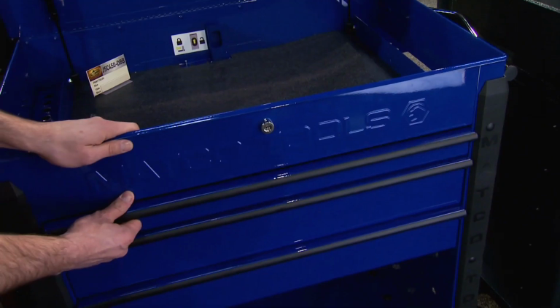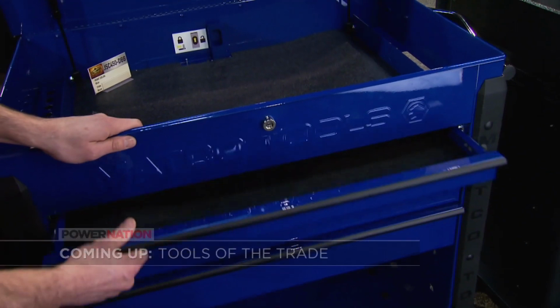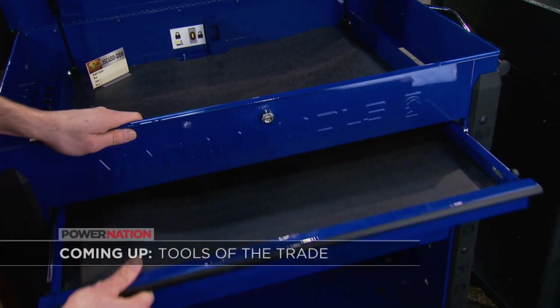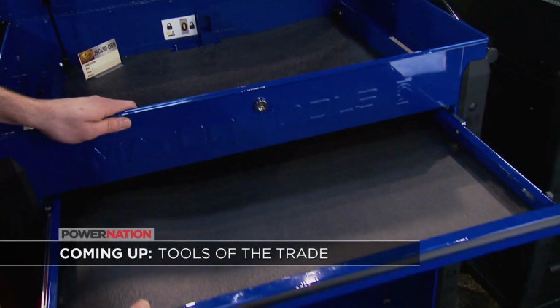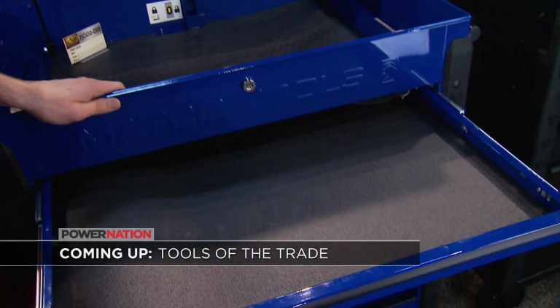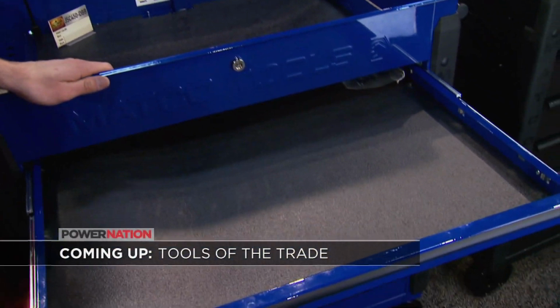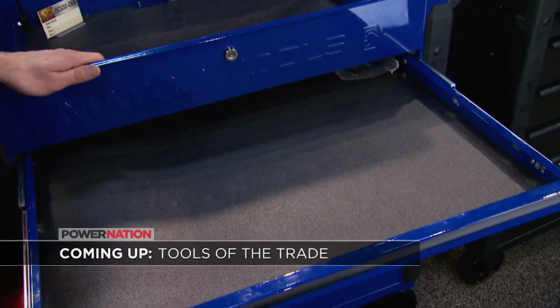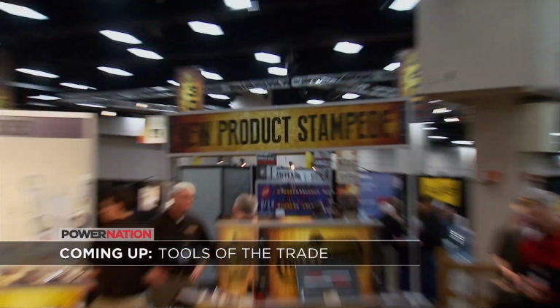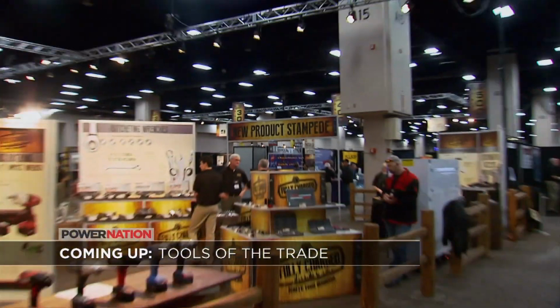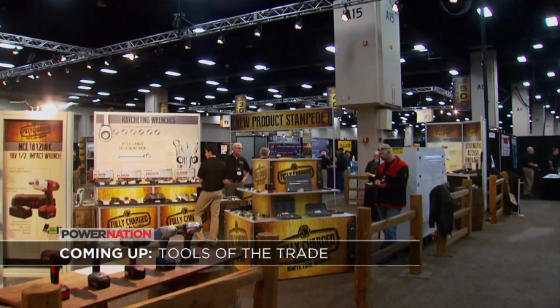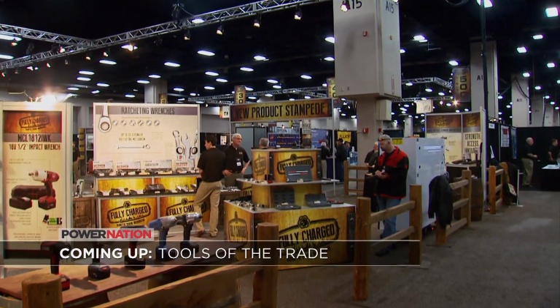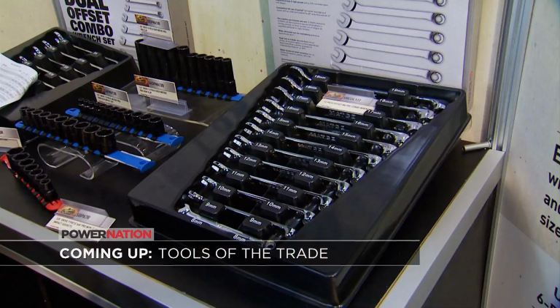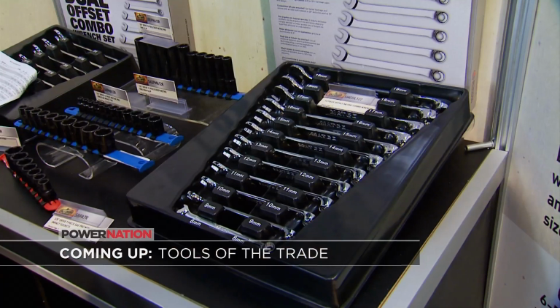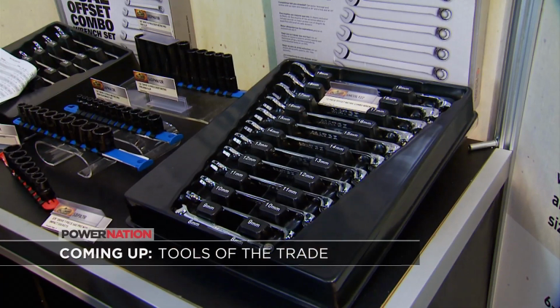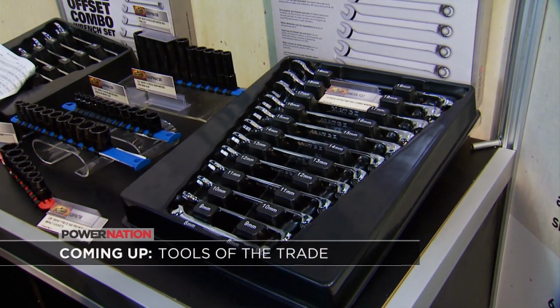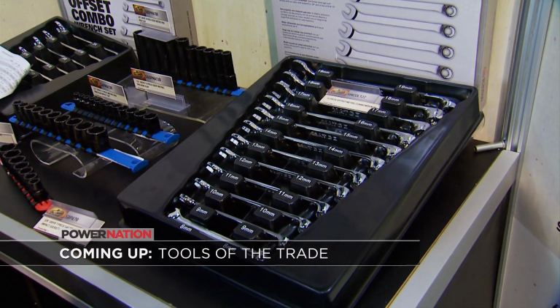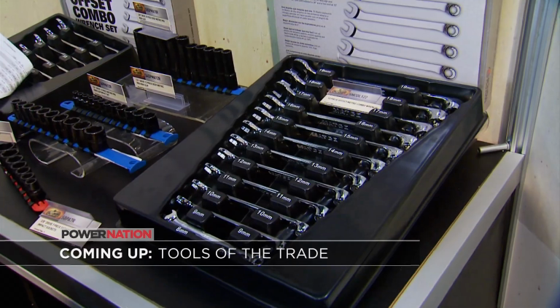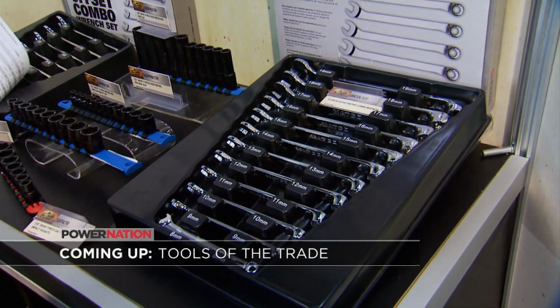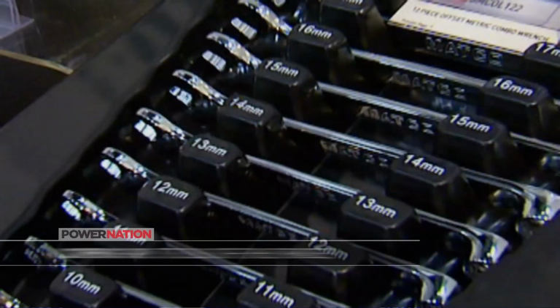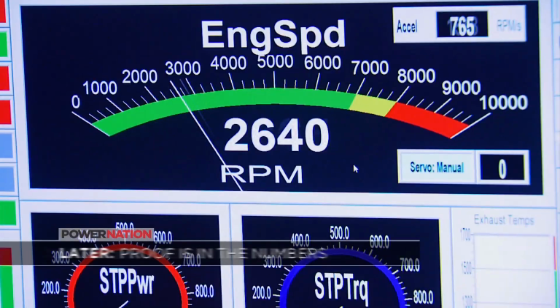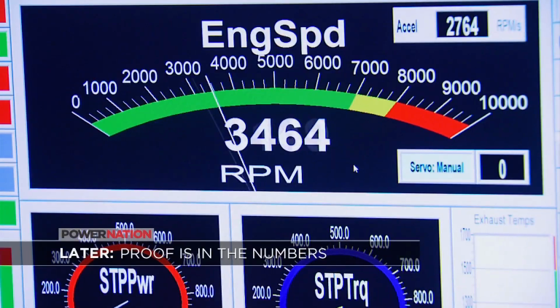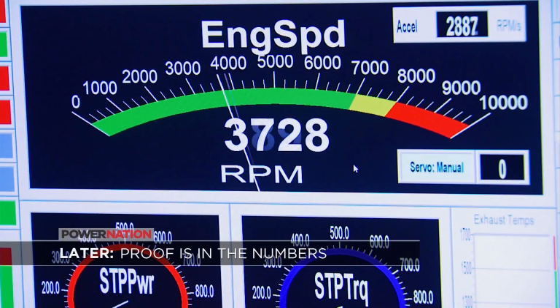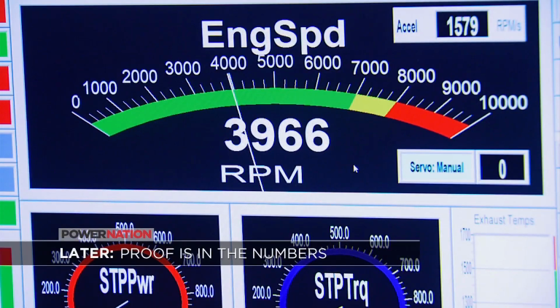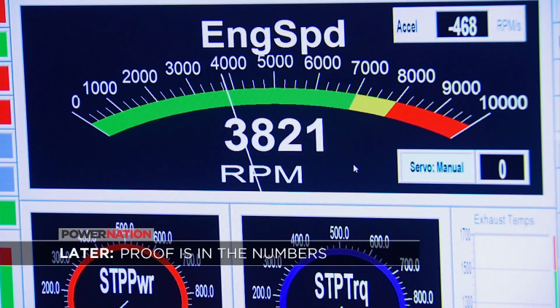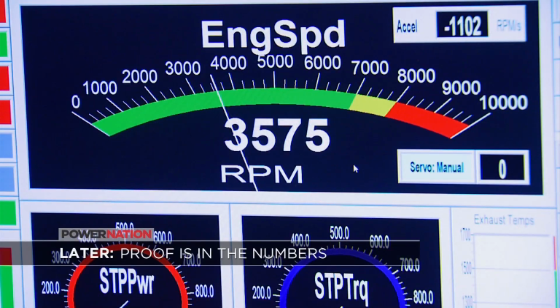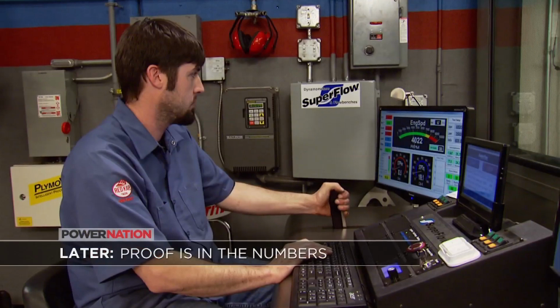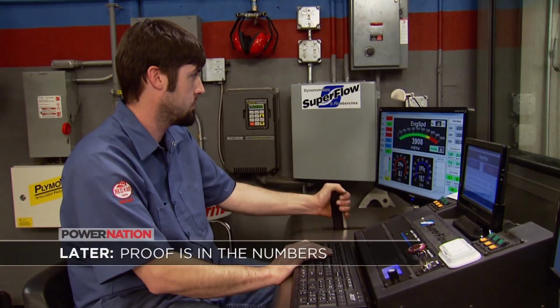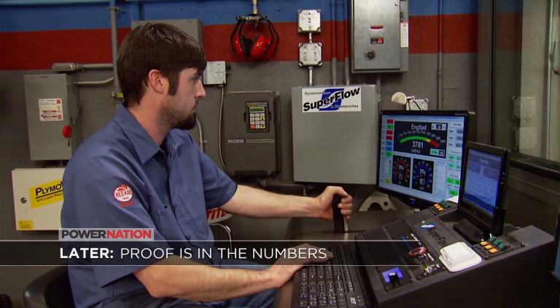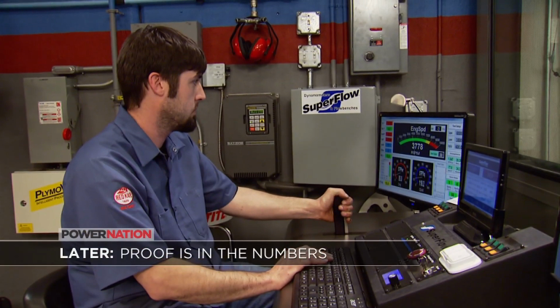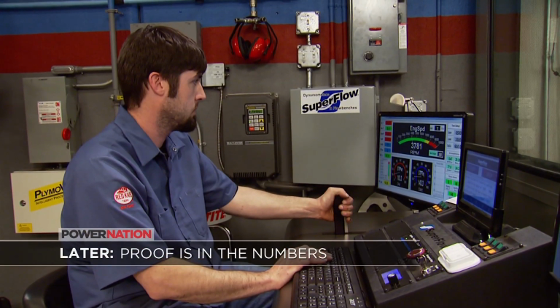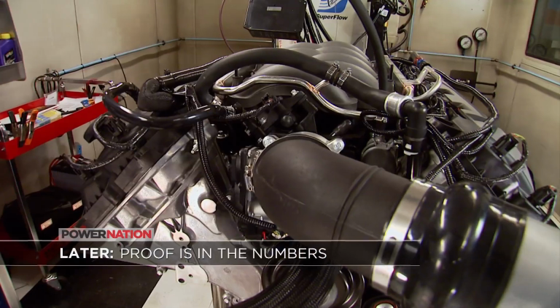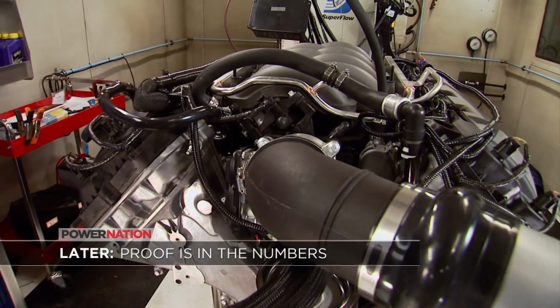Coming up: behind the scenes at this year's Matco Tool Fair, and later we verify the numbers on Ford's new Illuminator.